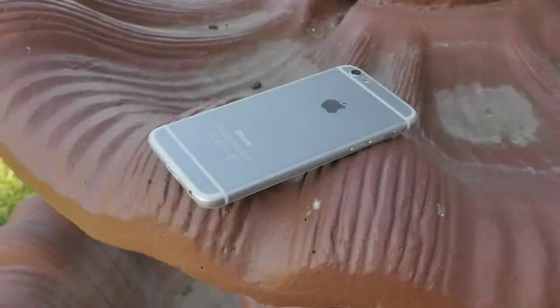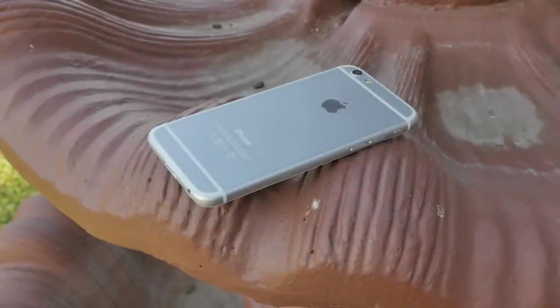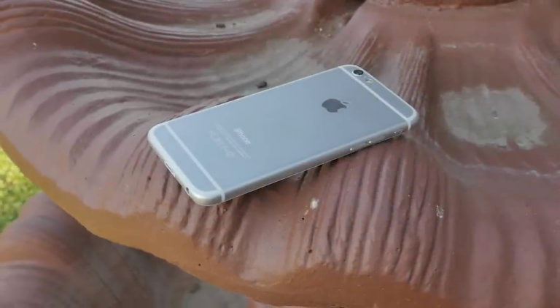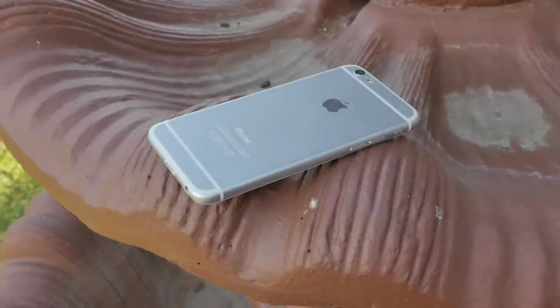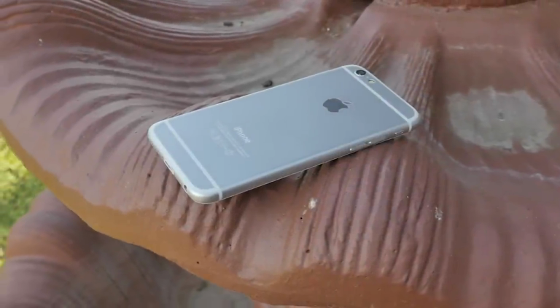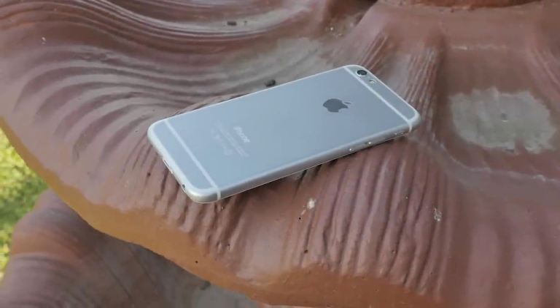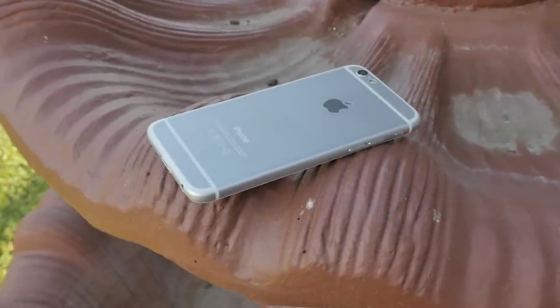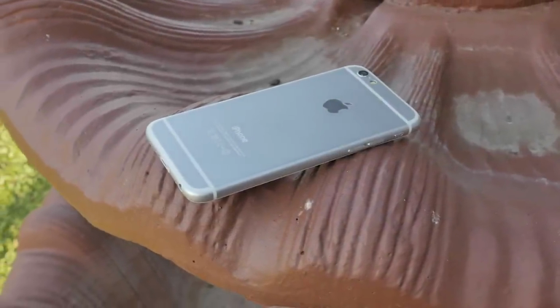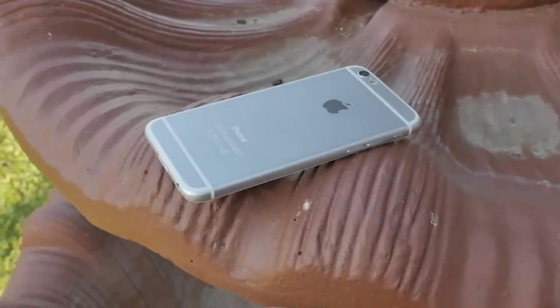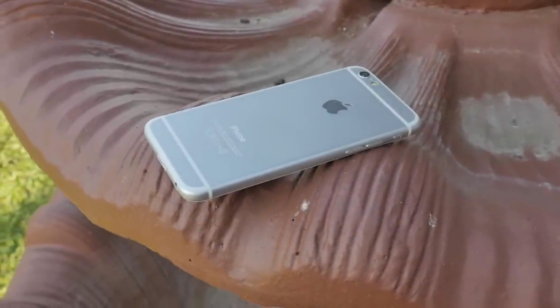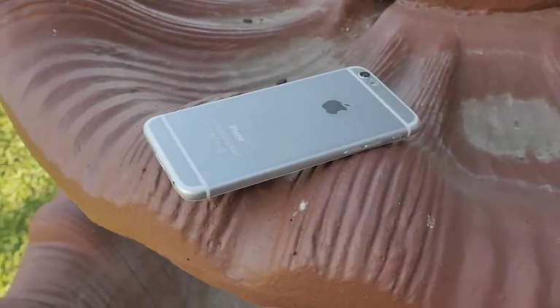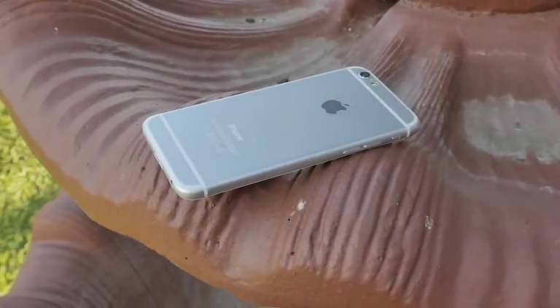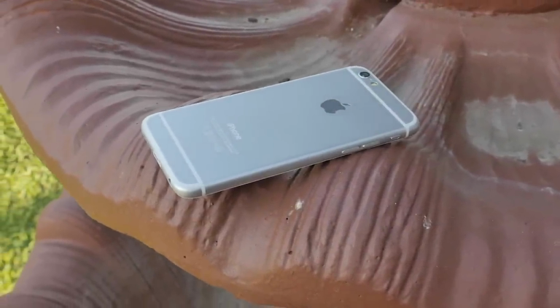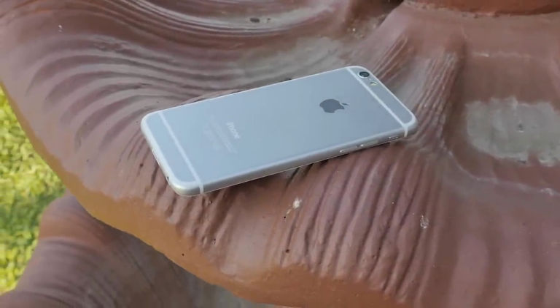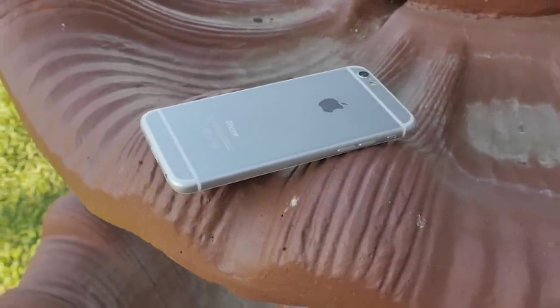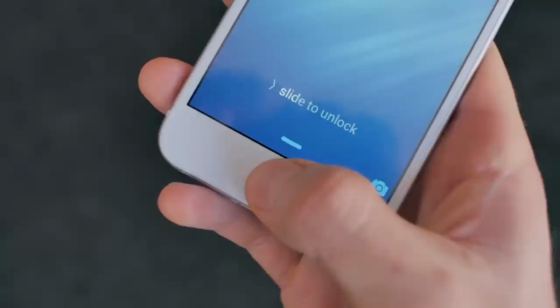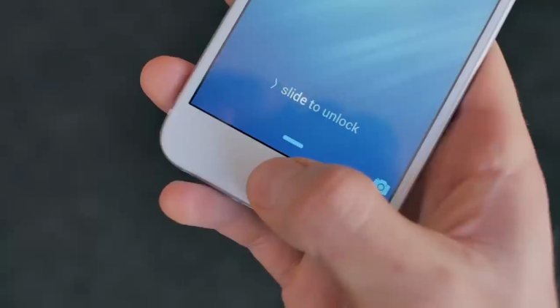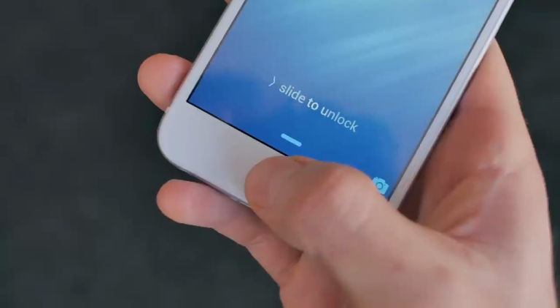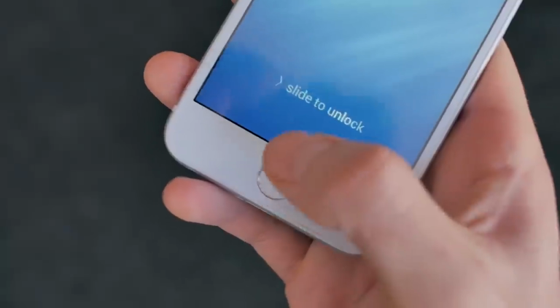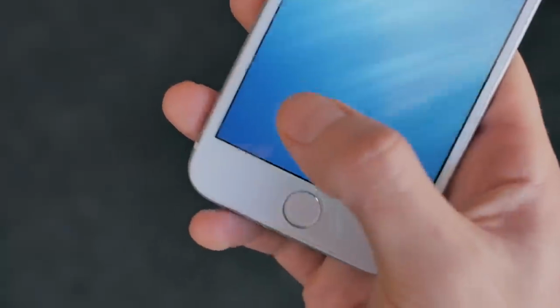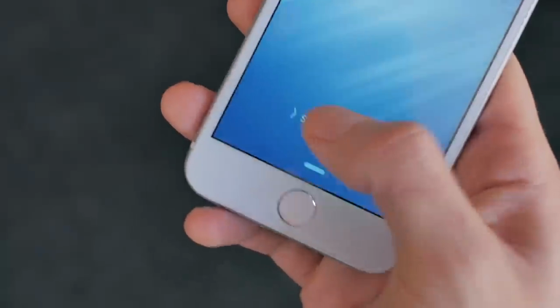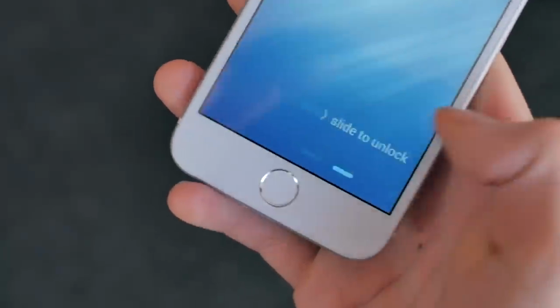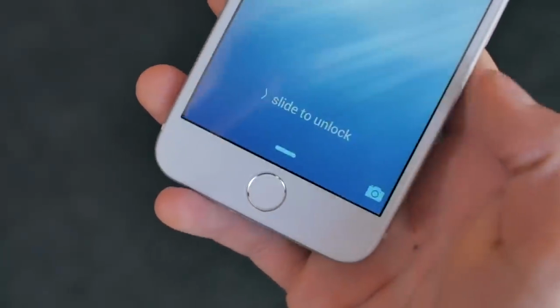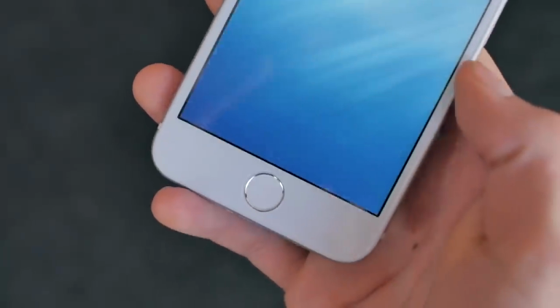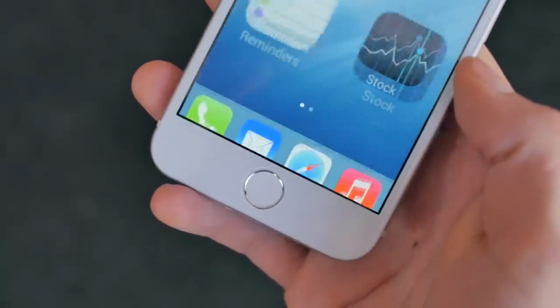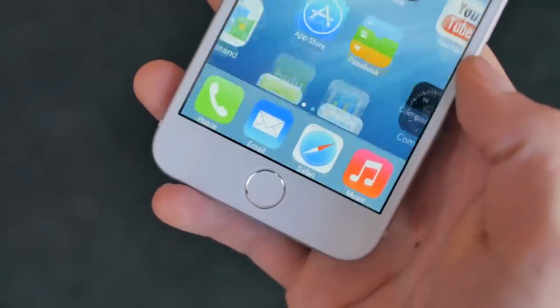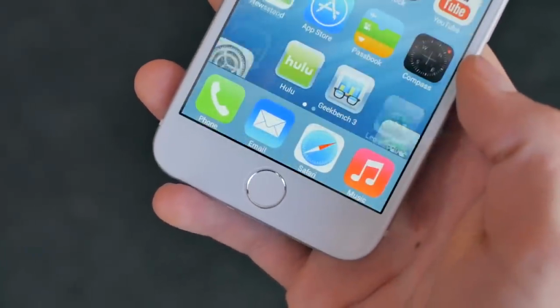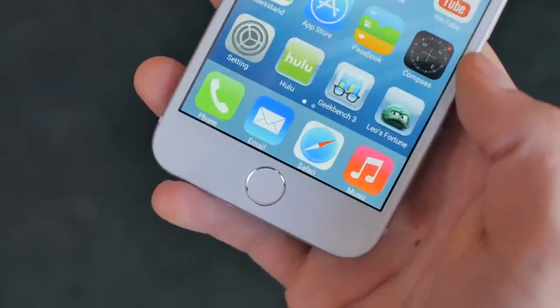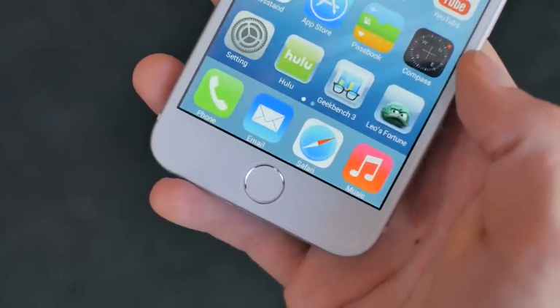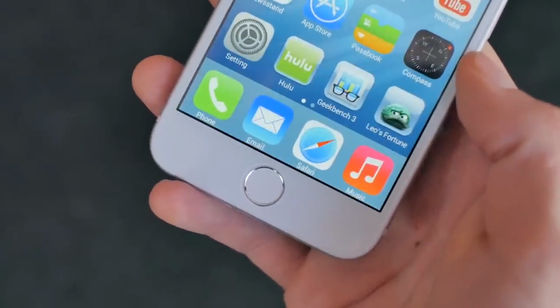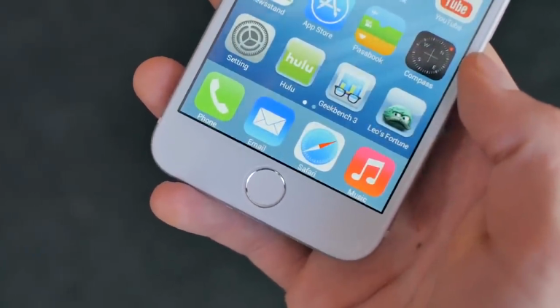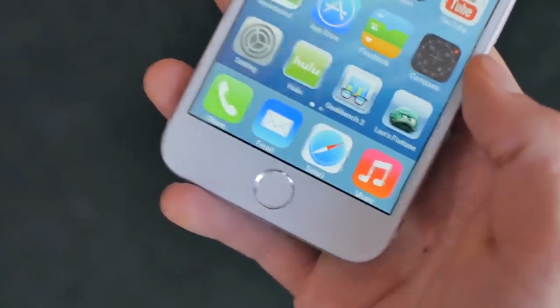The iPhone 6 has yet to be released, but that is not stopping fully functioning clones from hitting the market, so let's check it out.